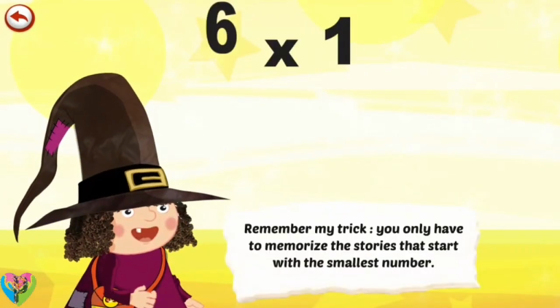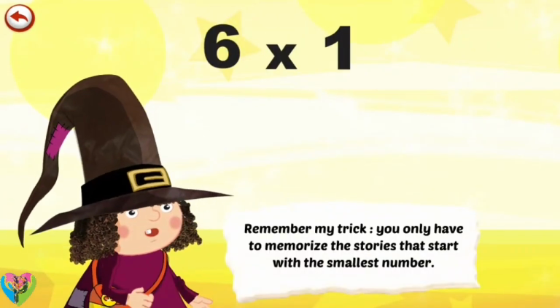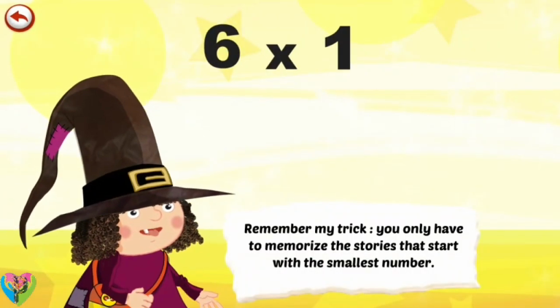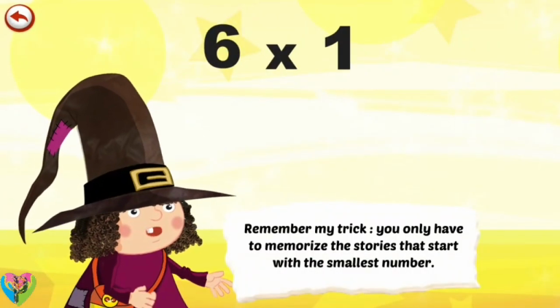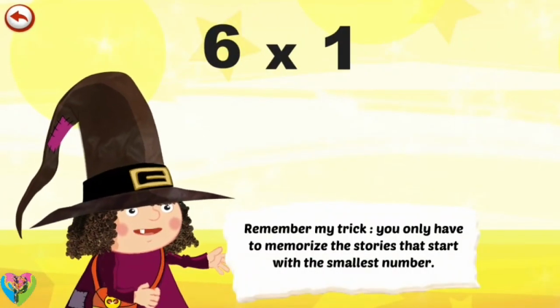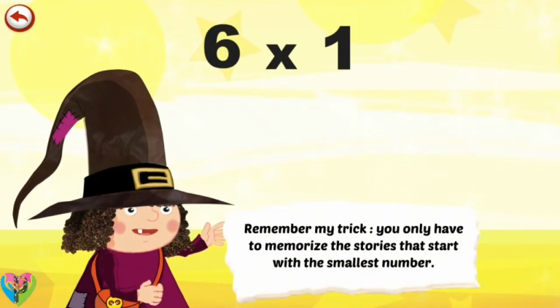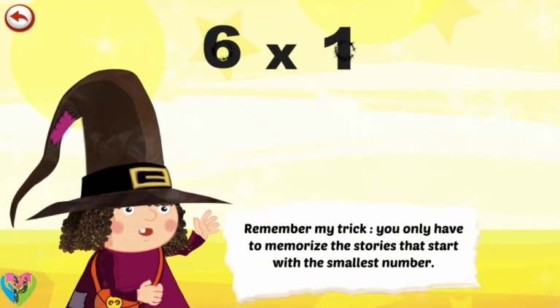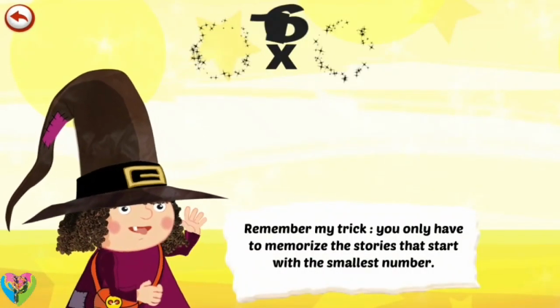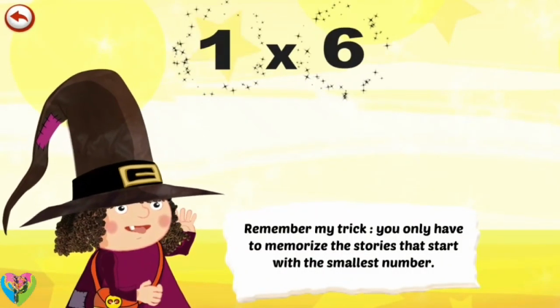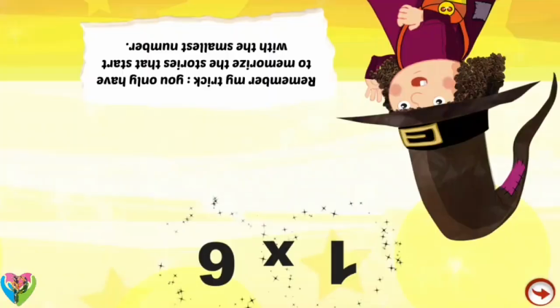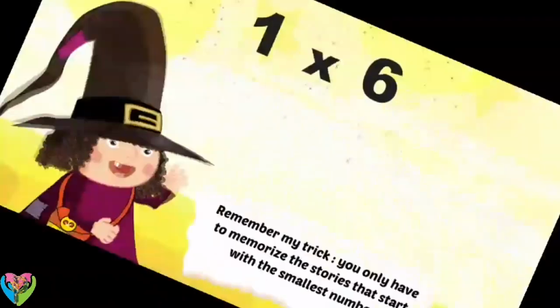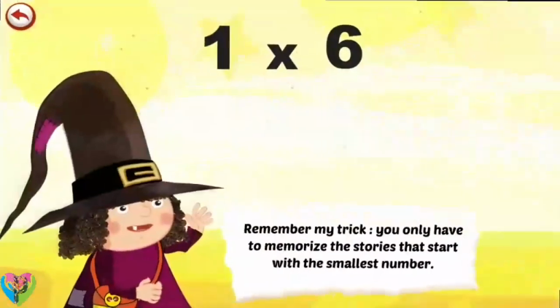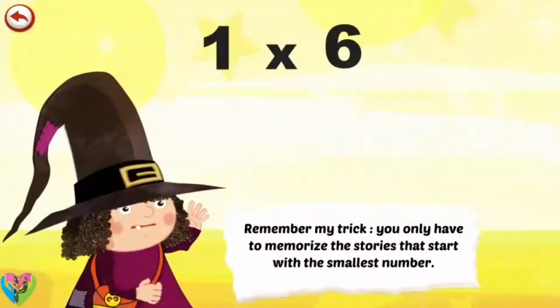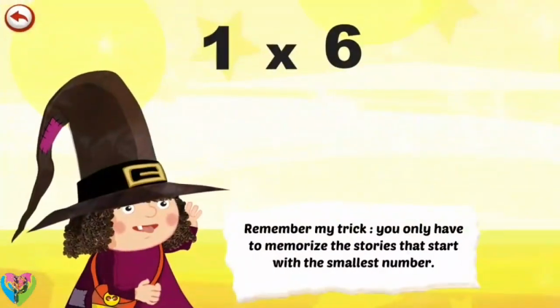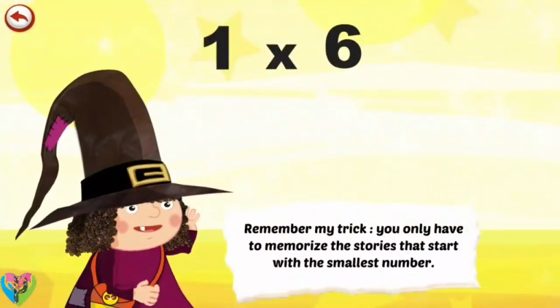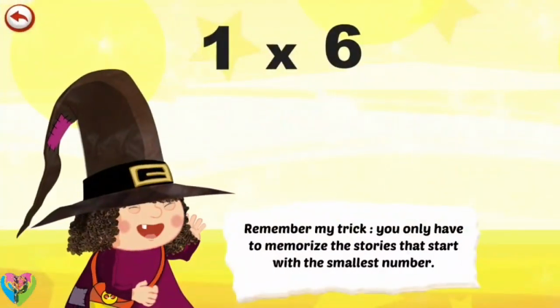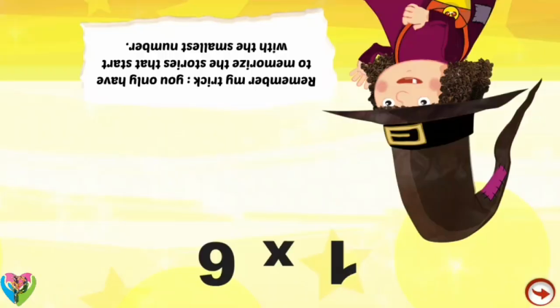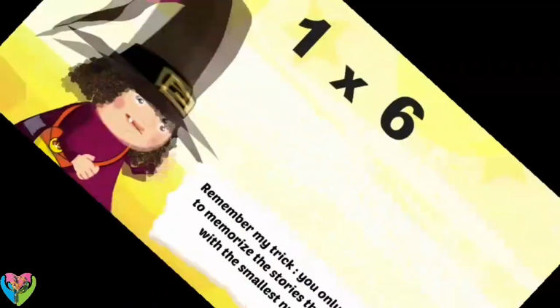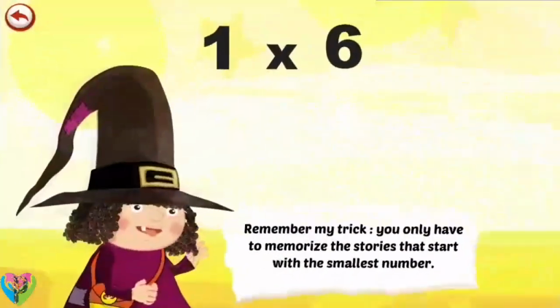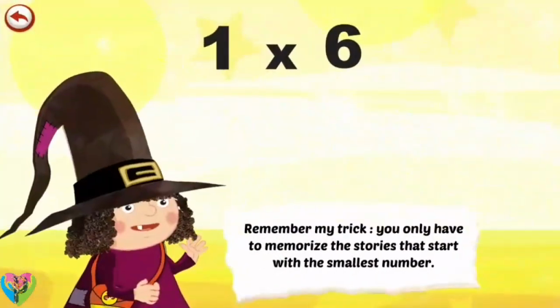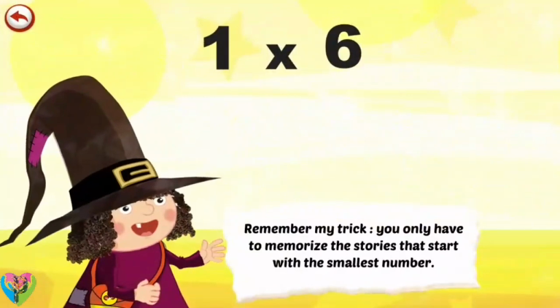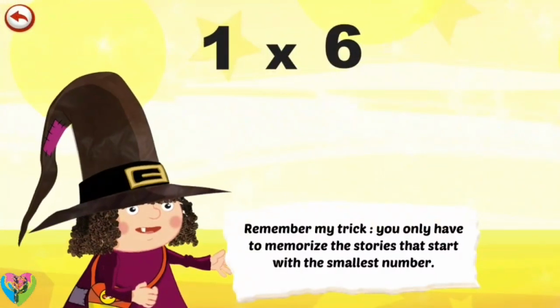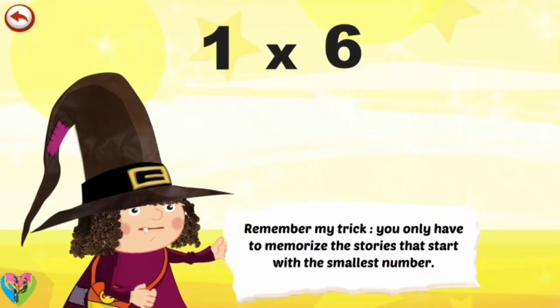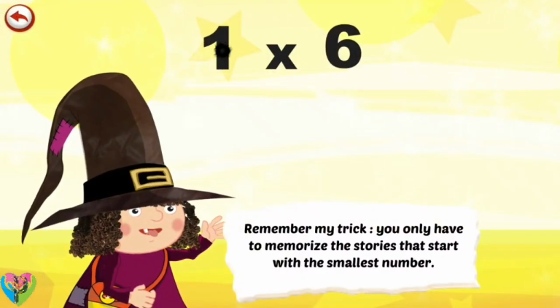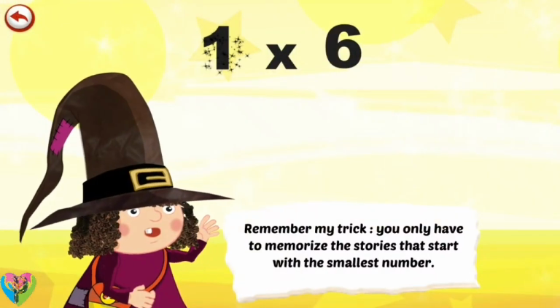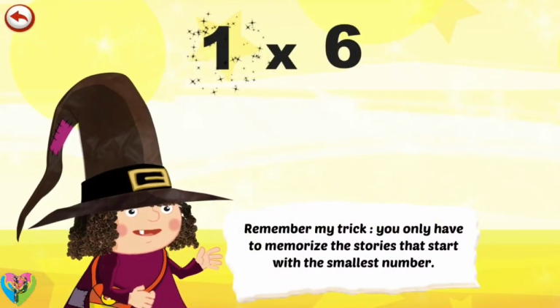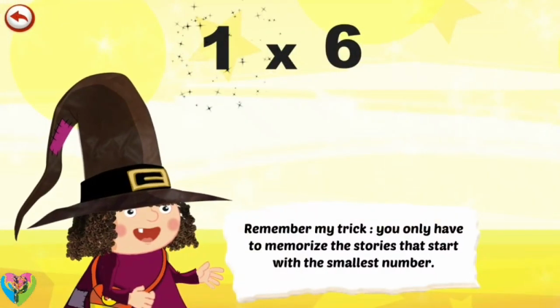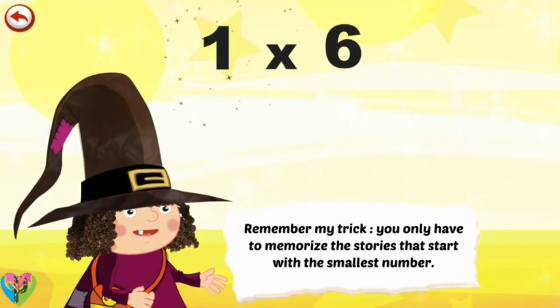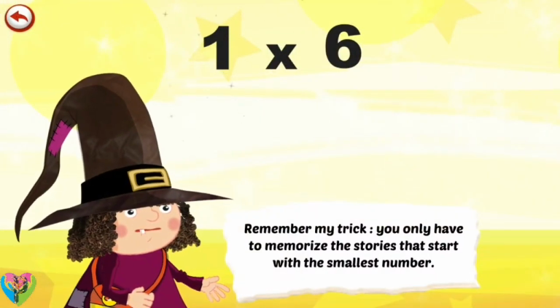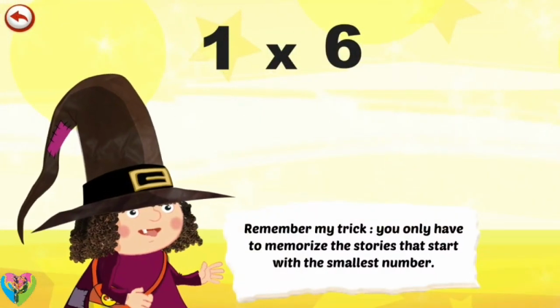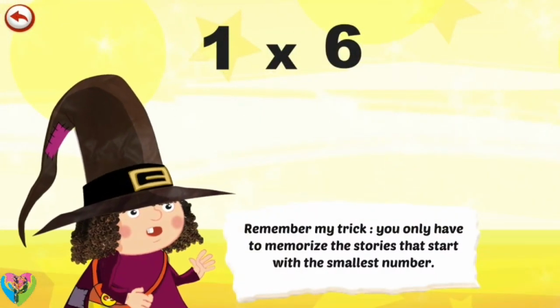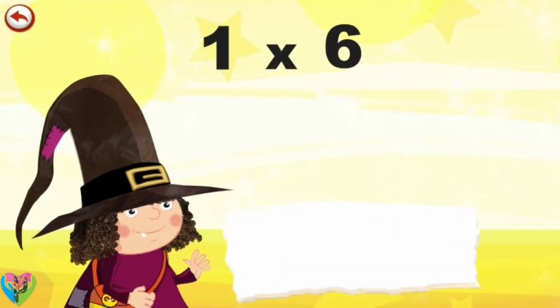Remember my trick. You only have to memorise the stories that start with the smallest number.